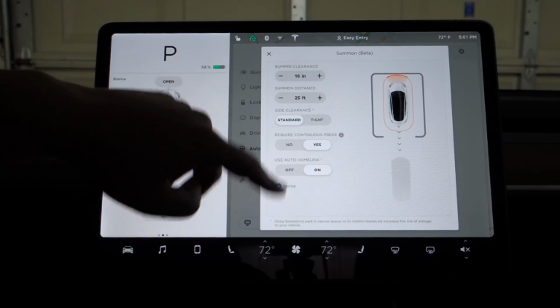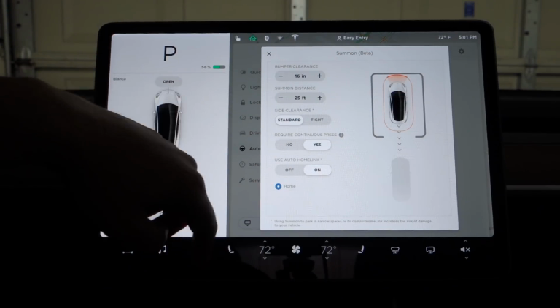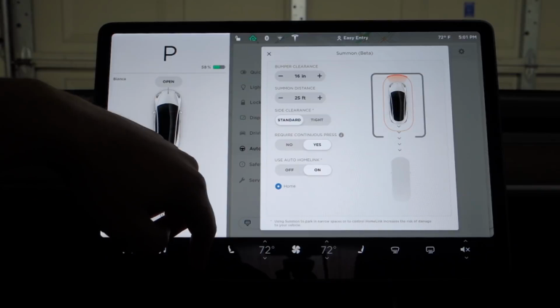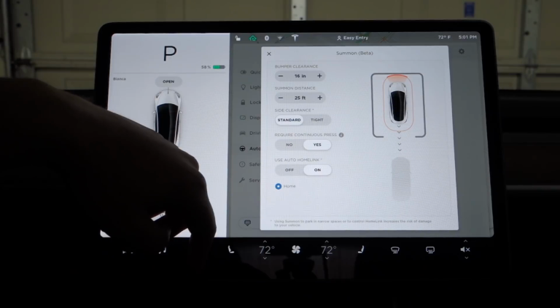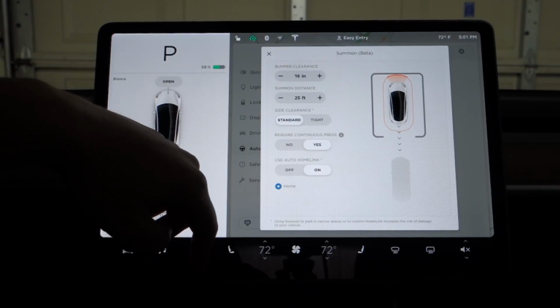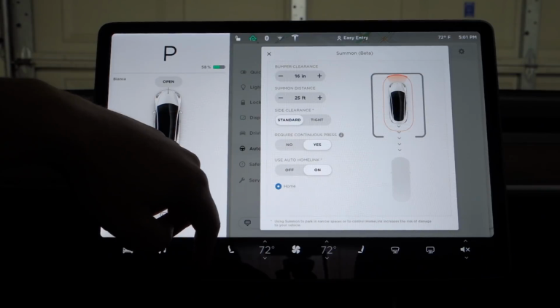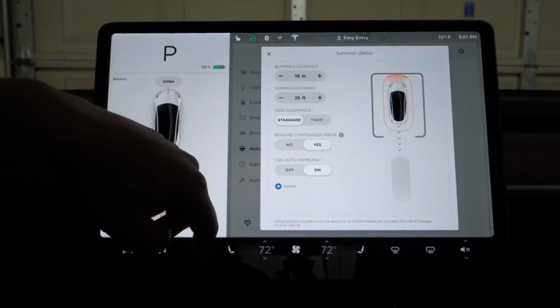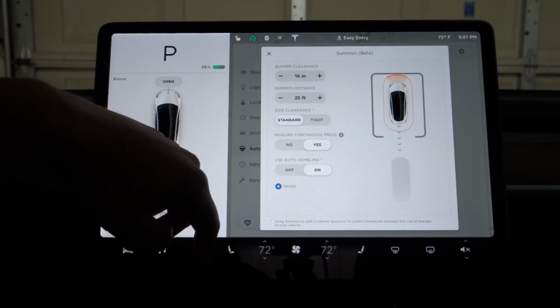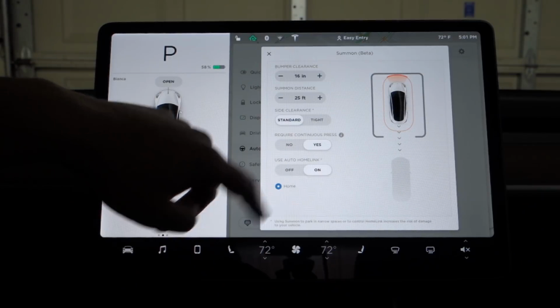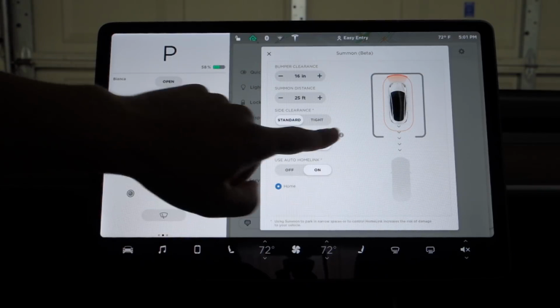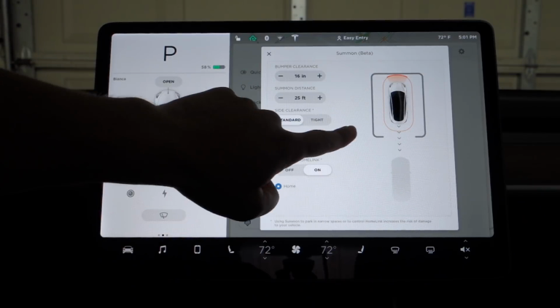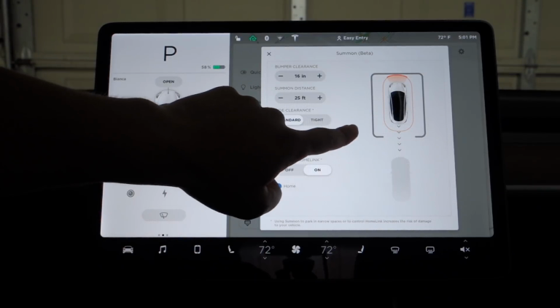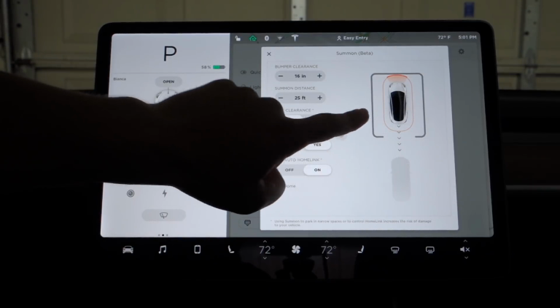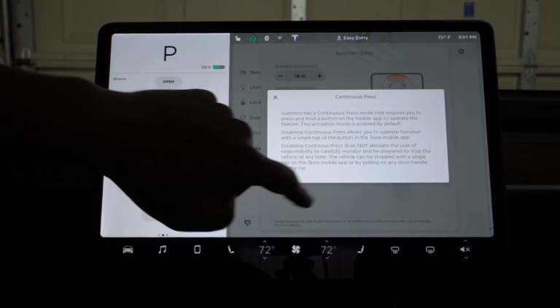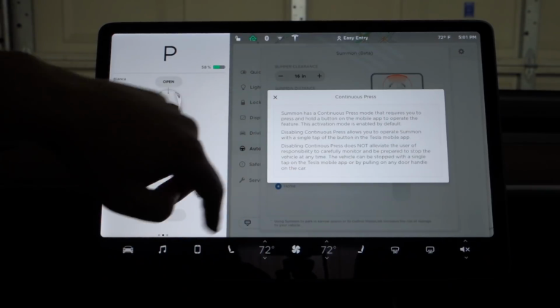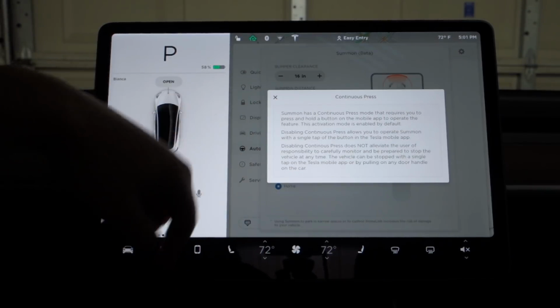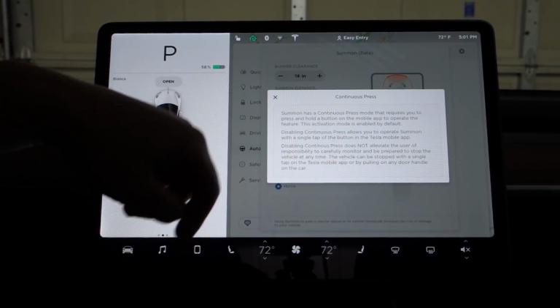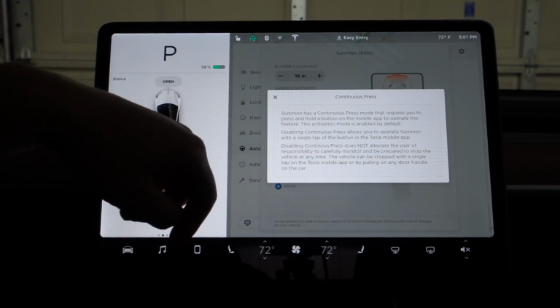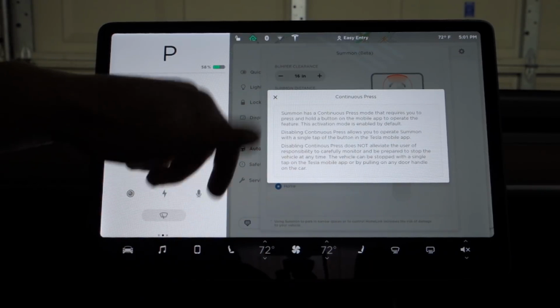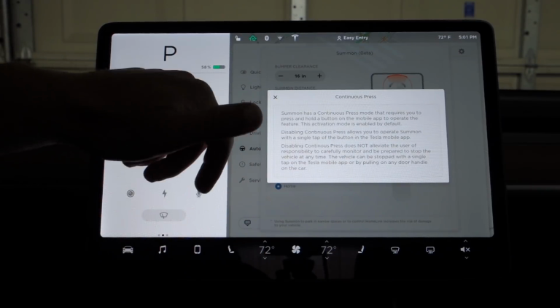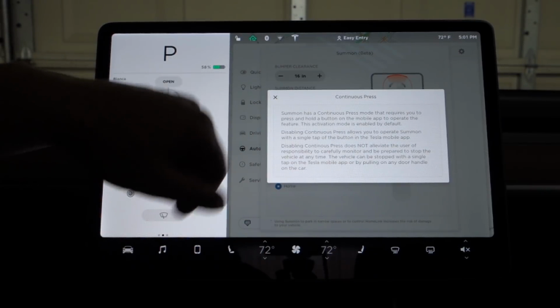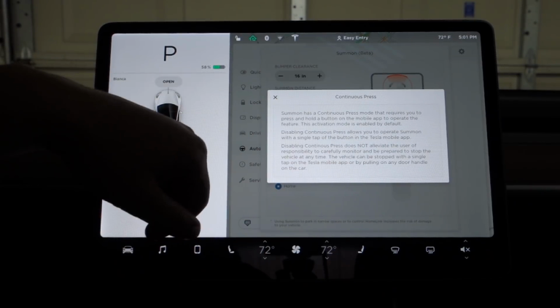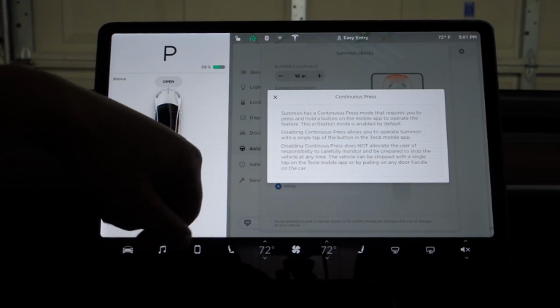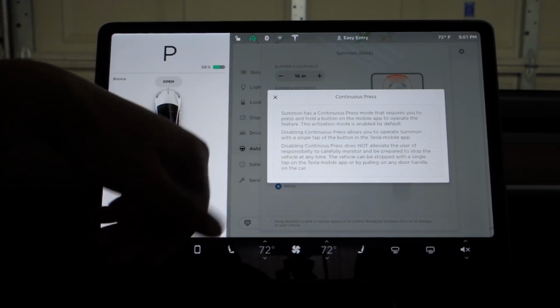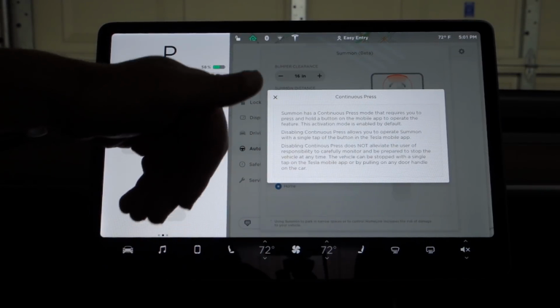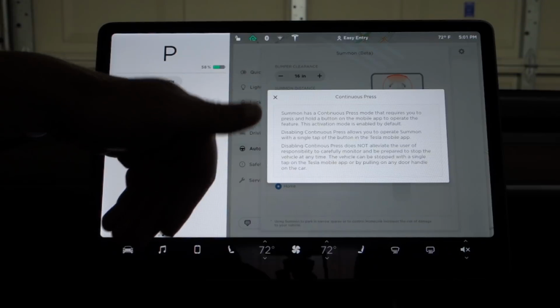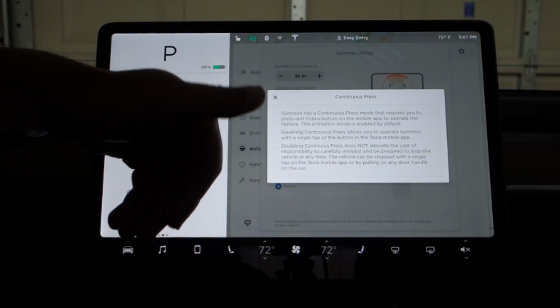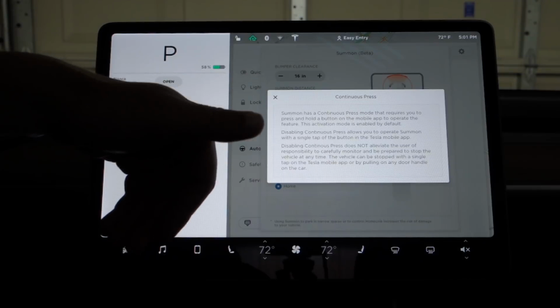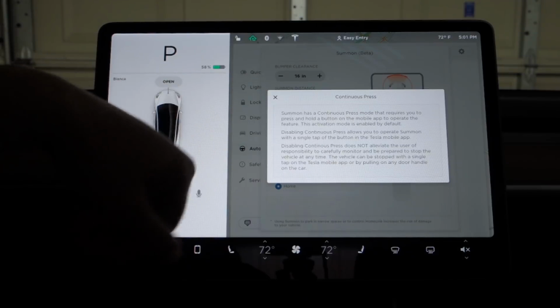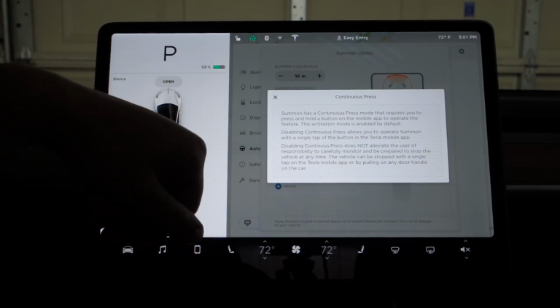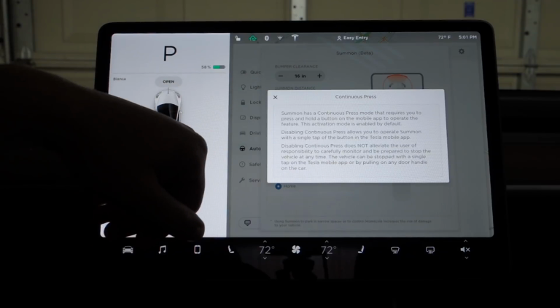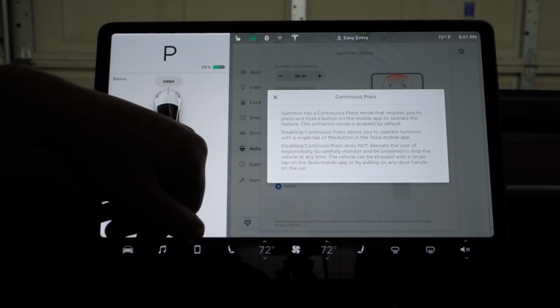Require continuous press — that is the button in the app — do you have to hold it the entire time?